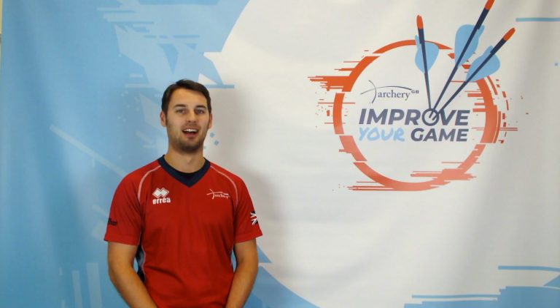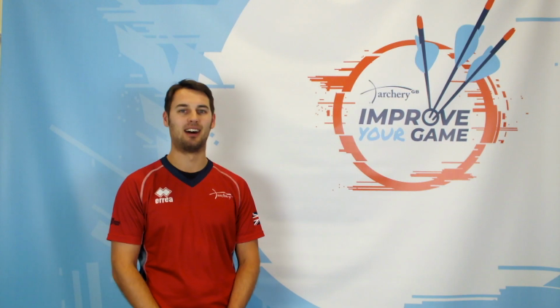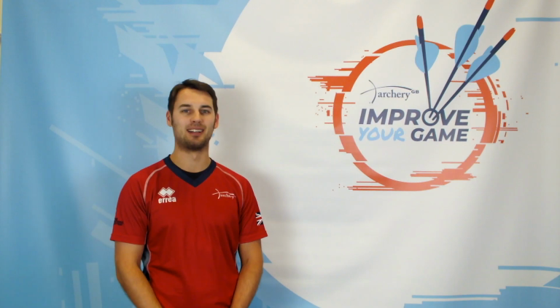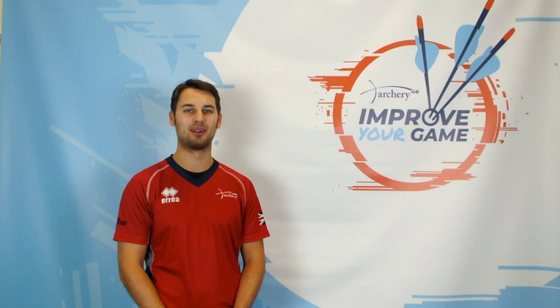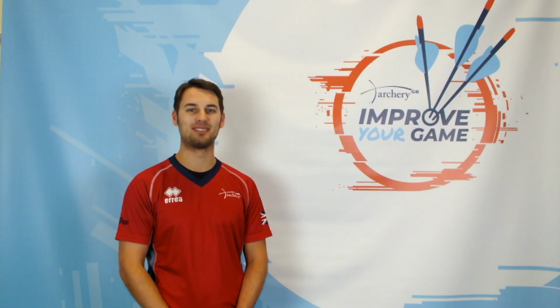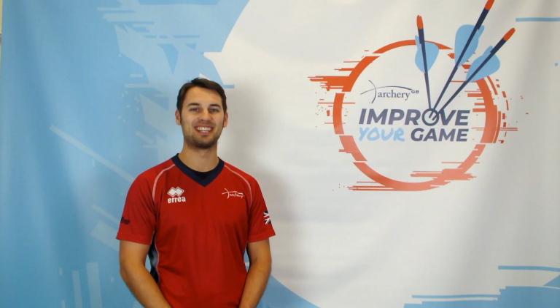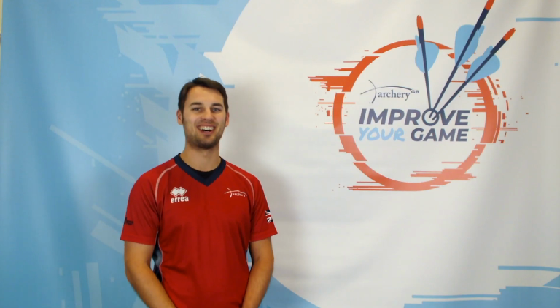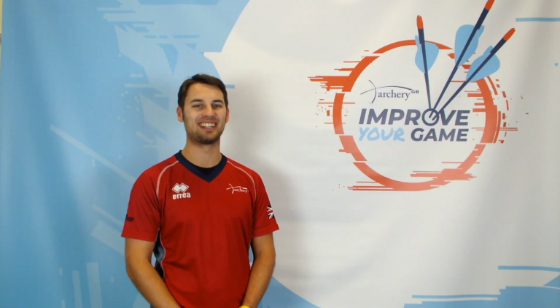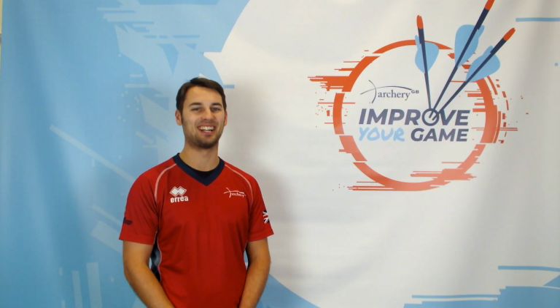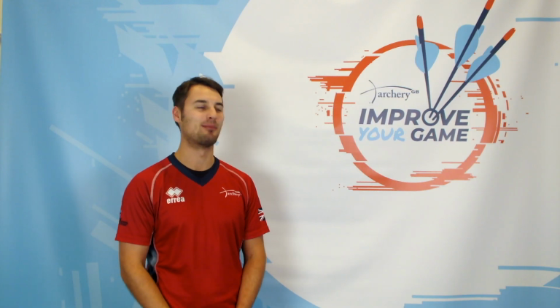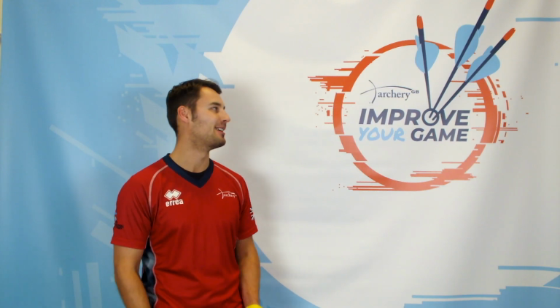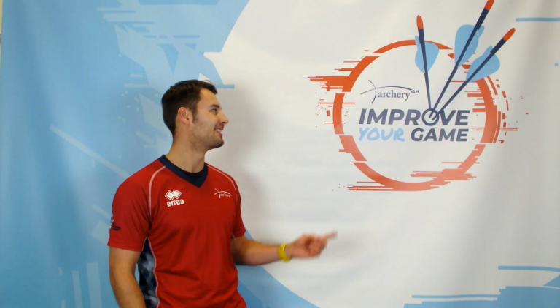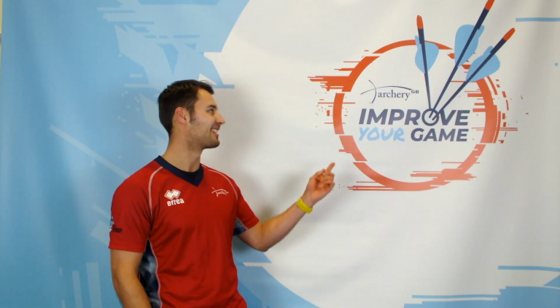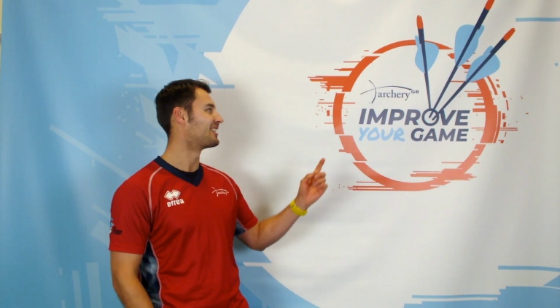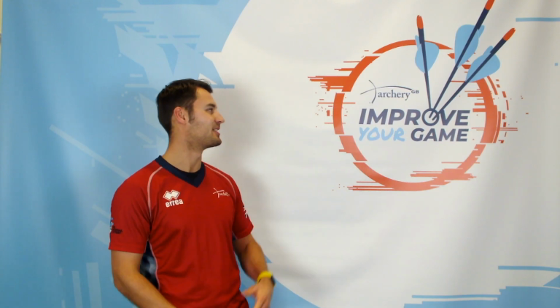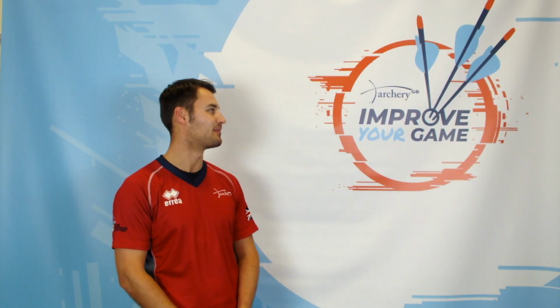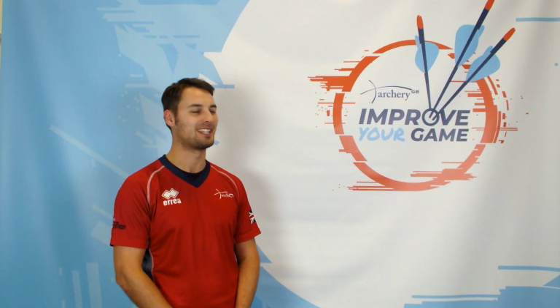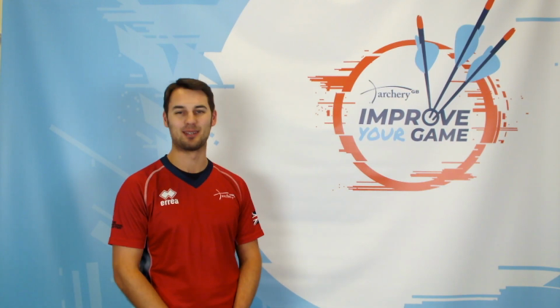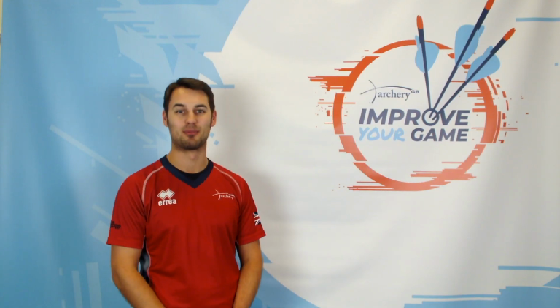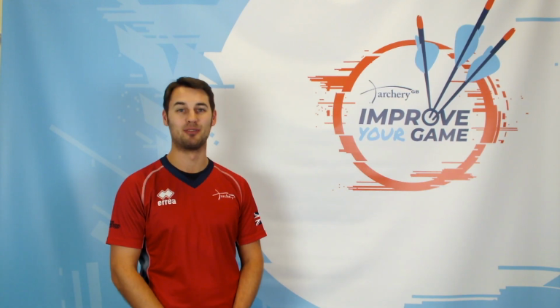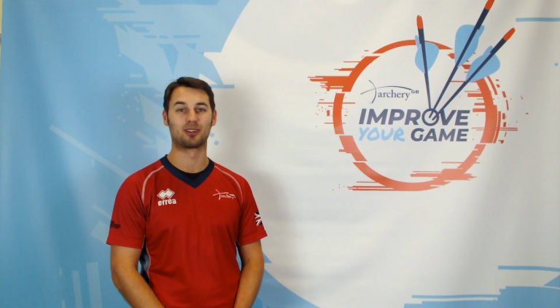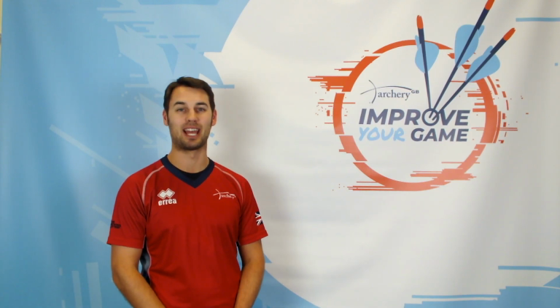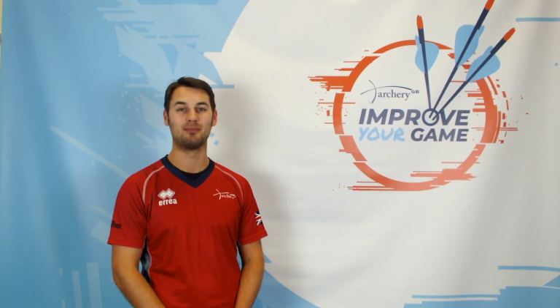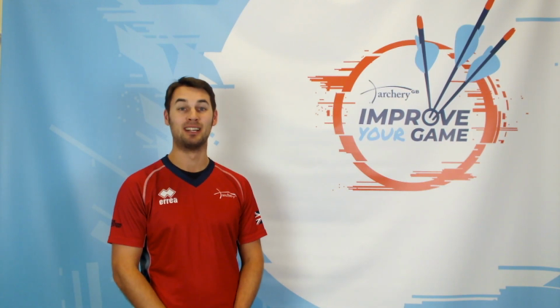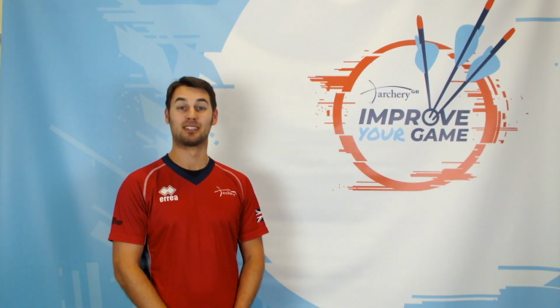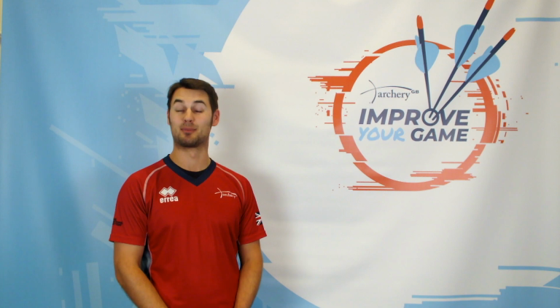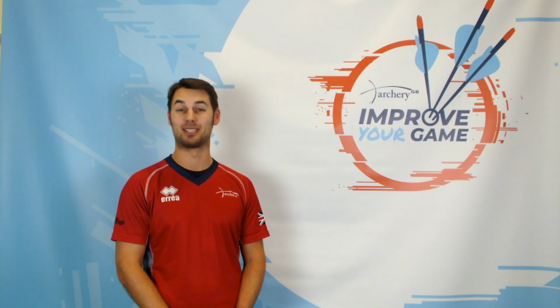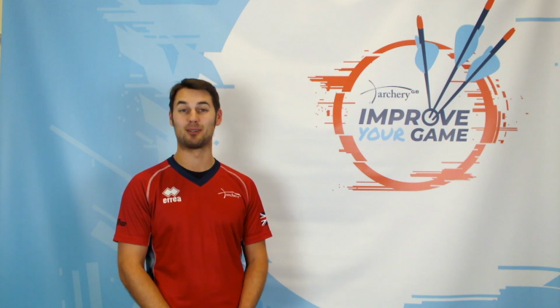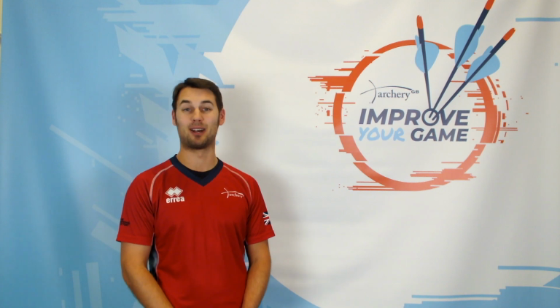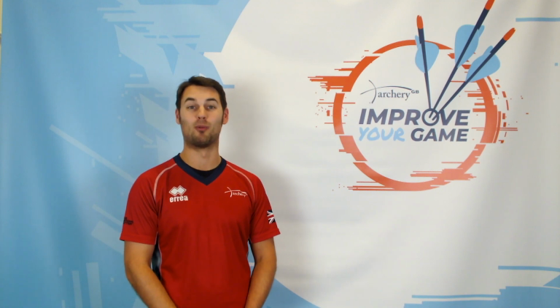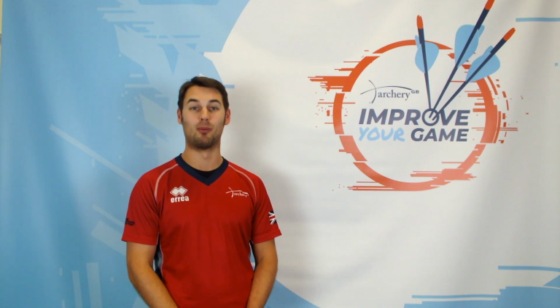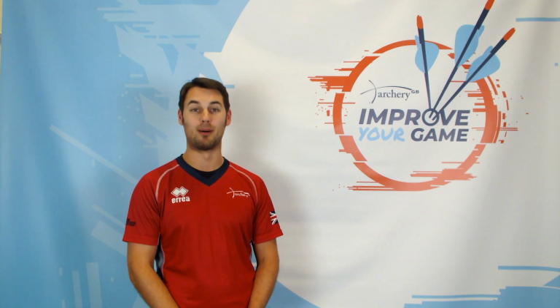Hi, my name is Keith Harding. I'm here with ArcheryGB's Improve Your Game to speak to you about warm up.